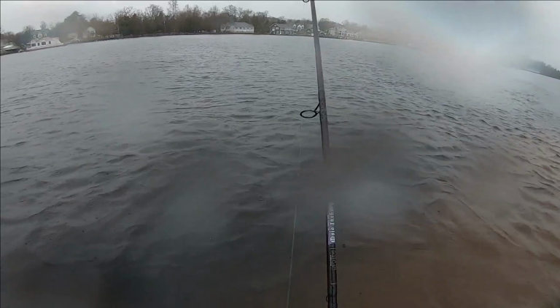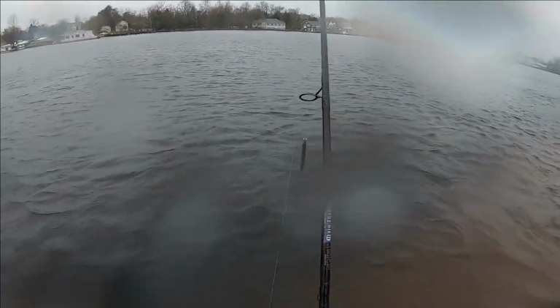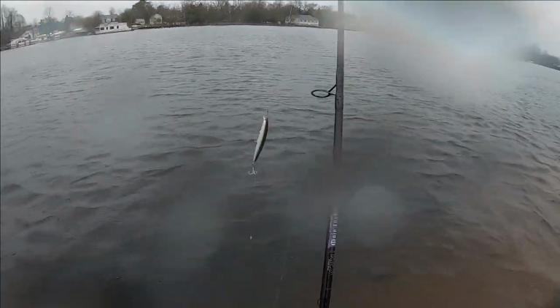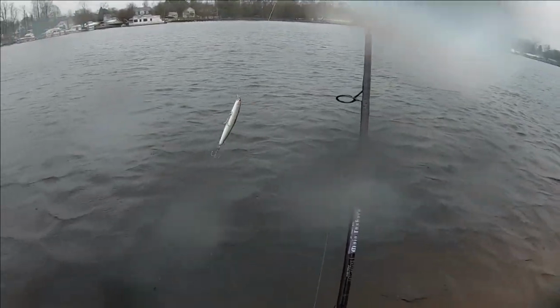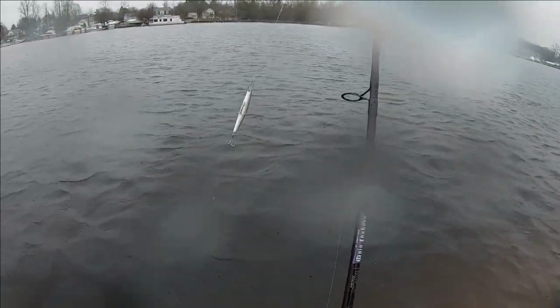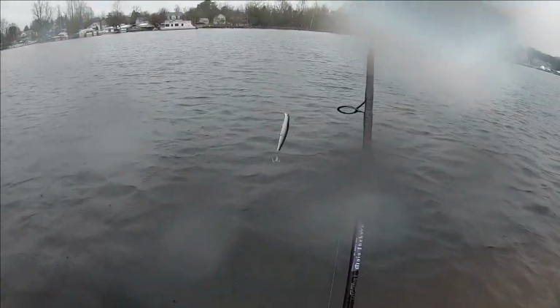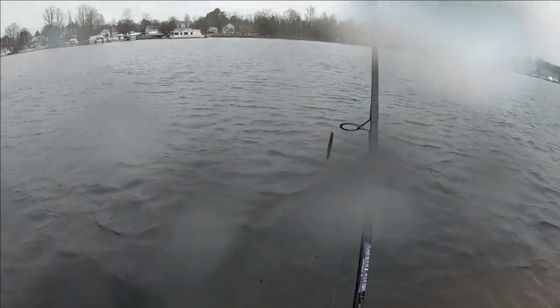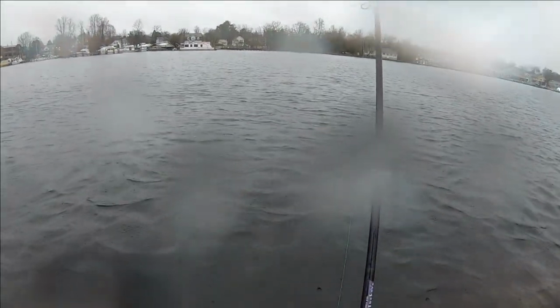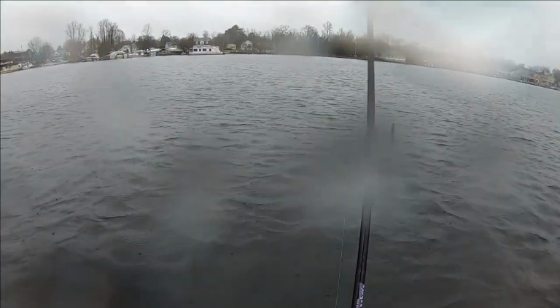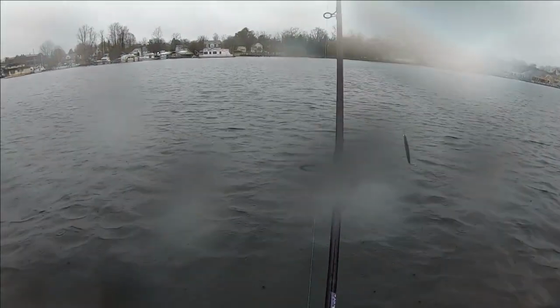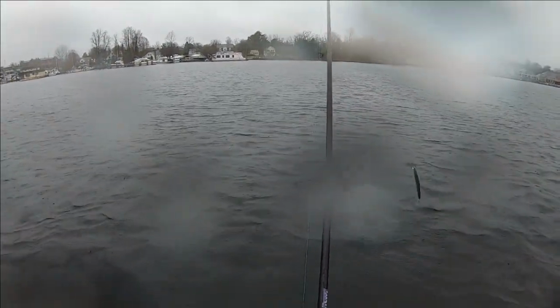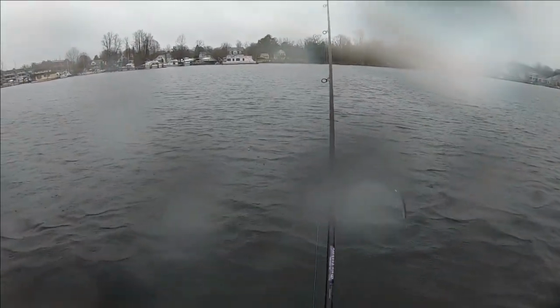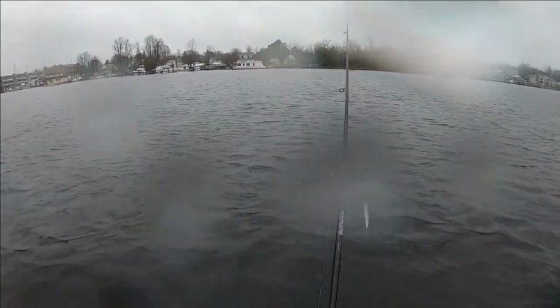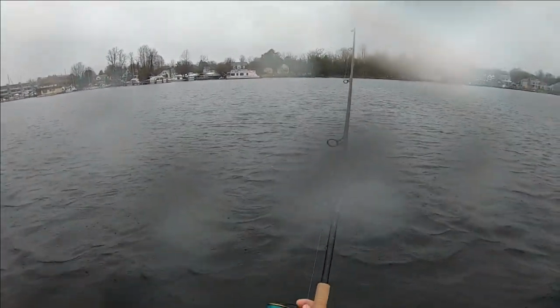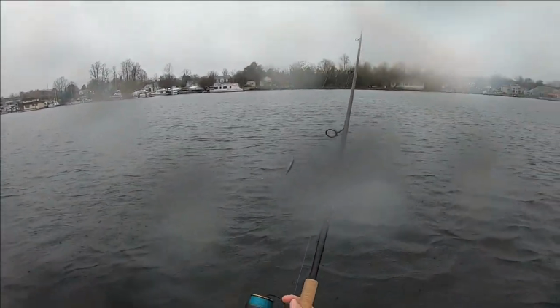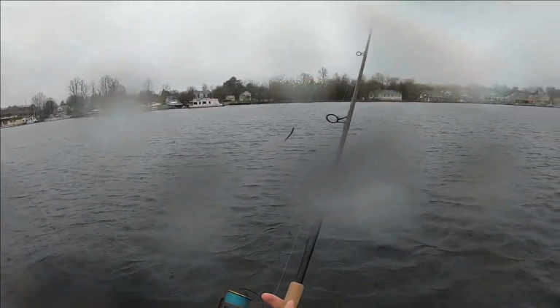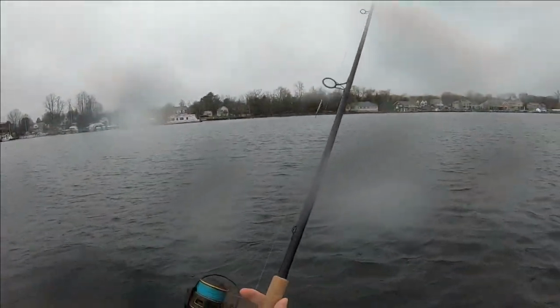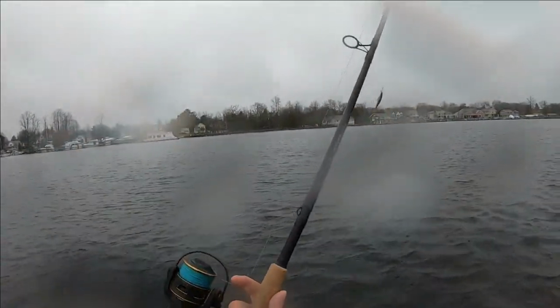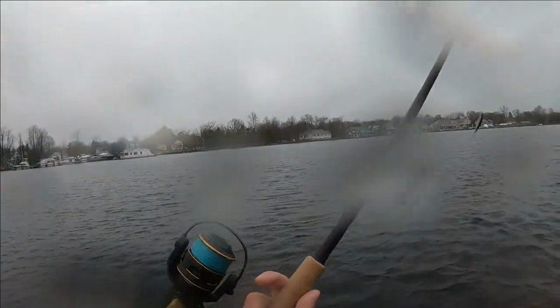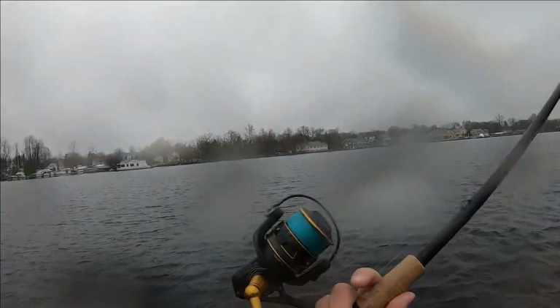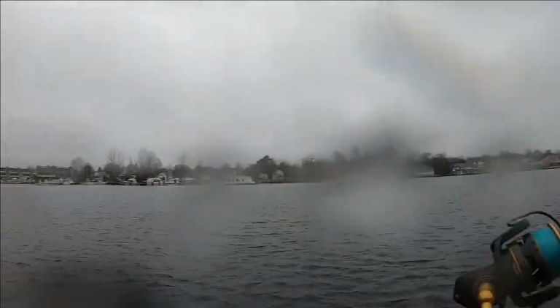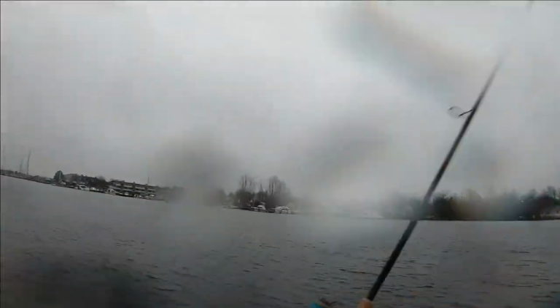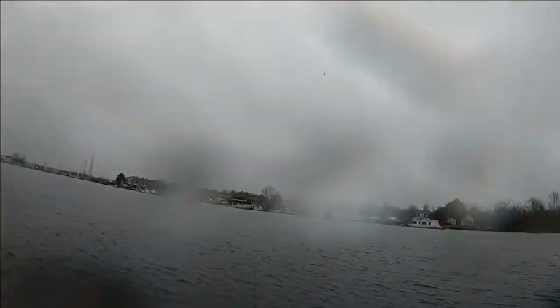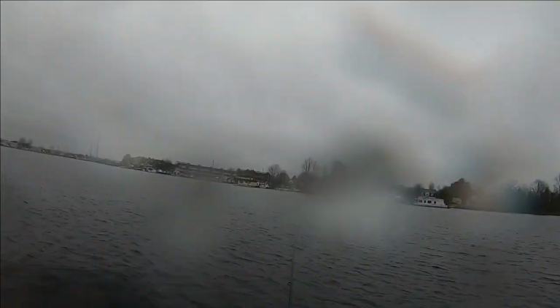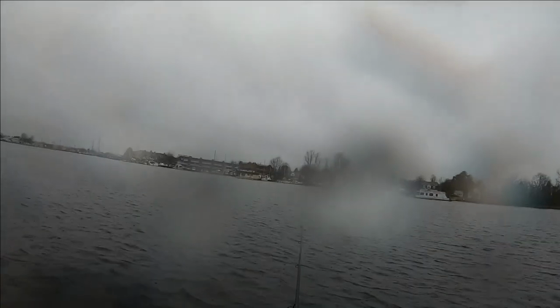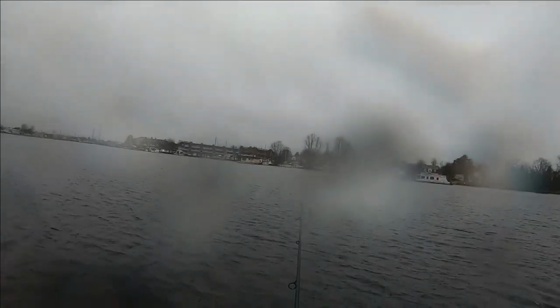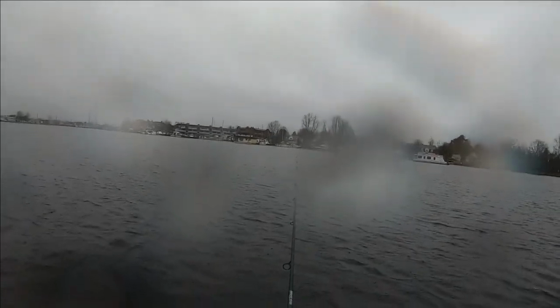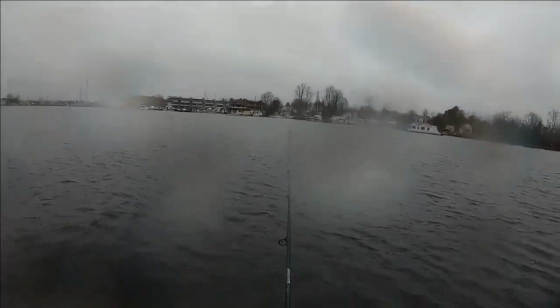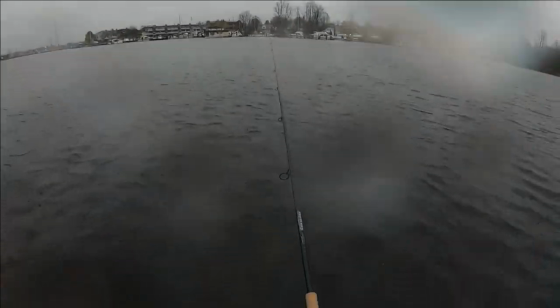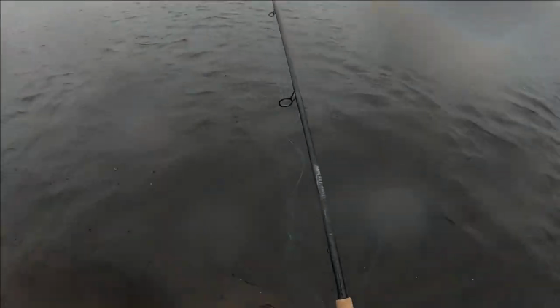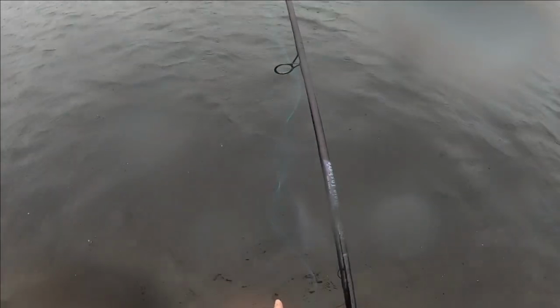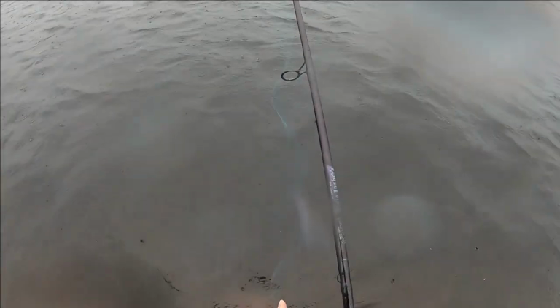I feel like these fish come in waves — you'll pick off a few of them, then it might die for a little bit. Don't let that be a discouragement.